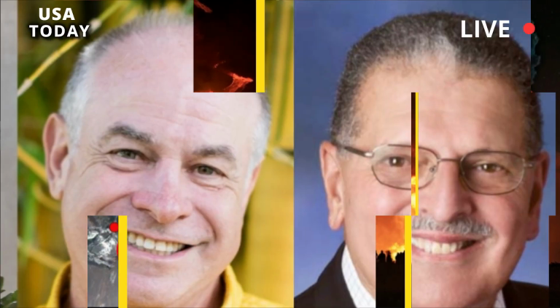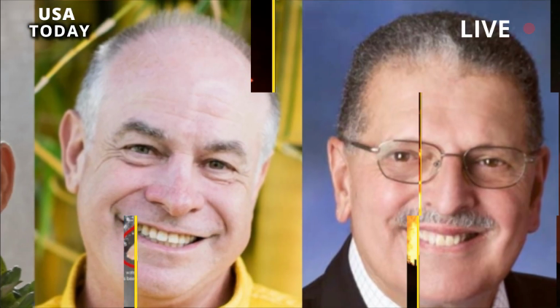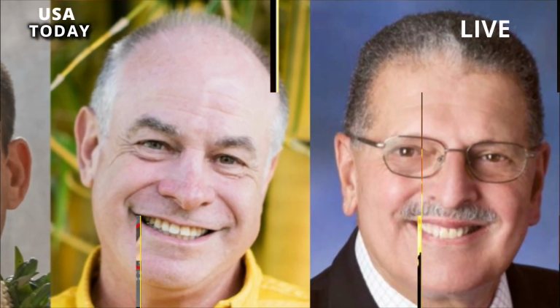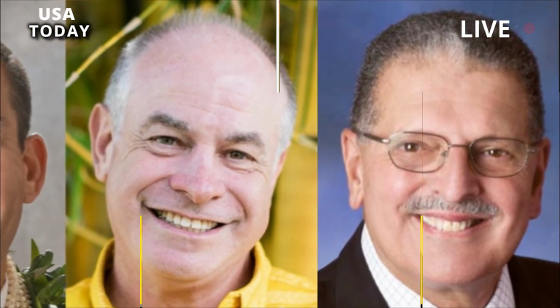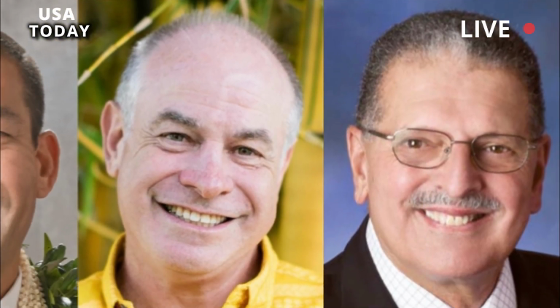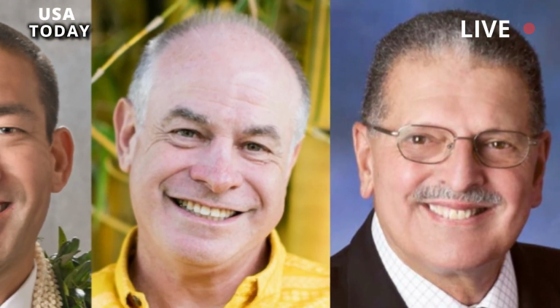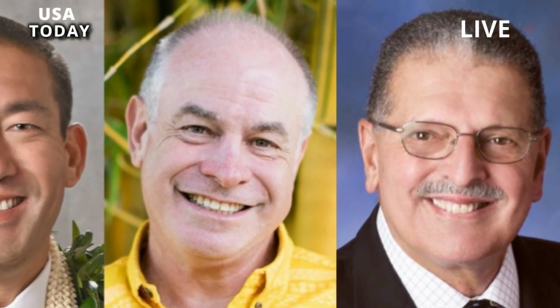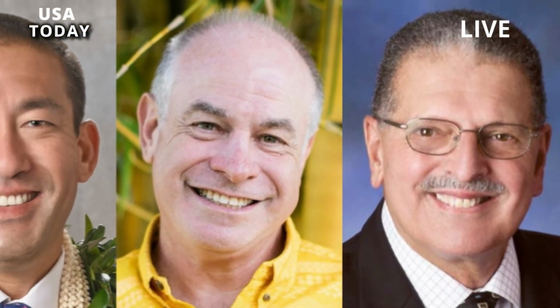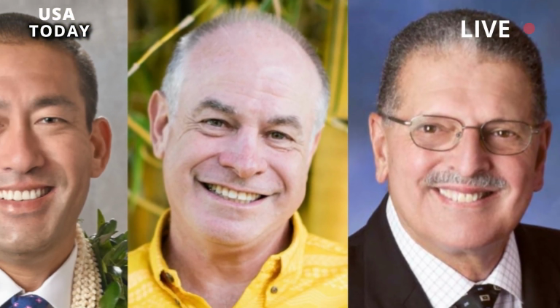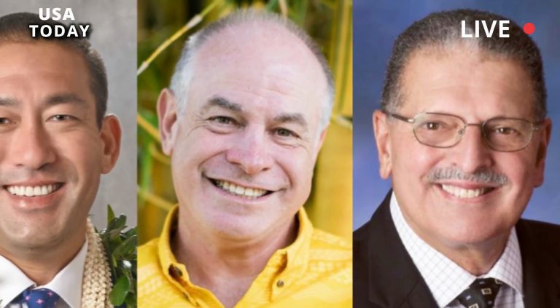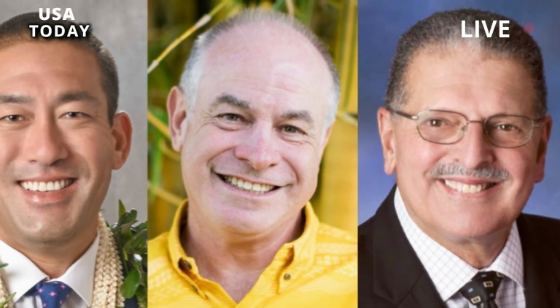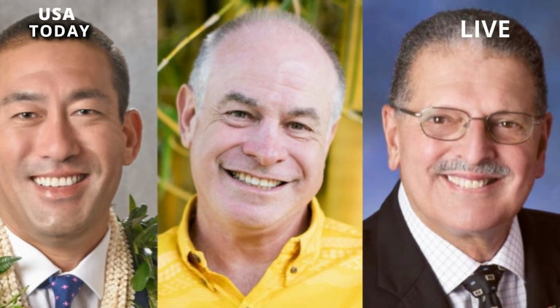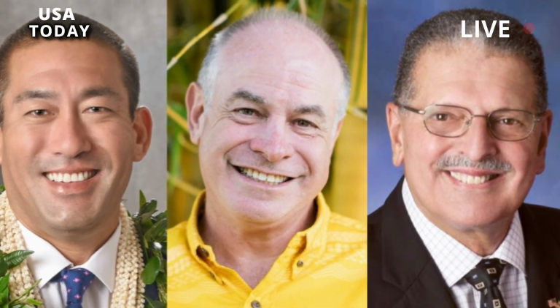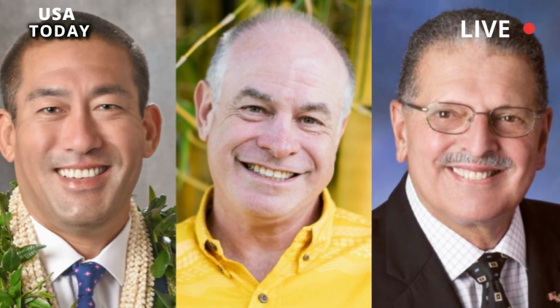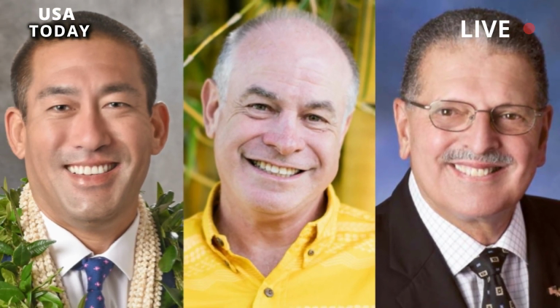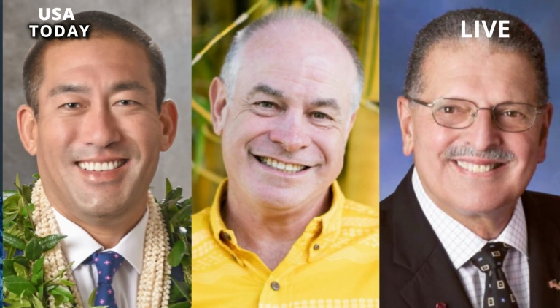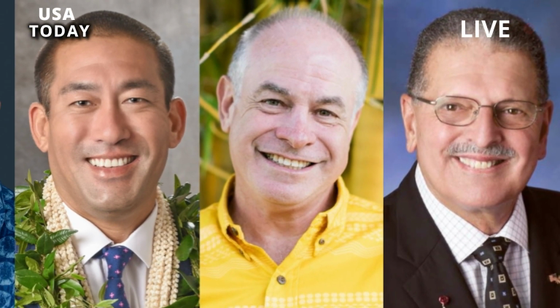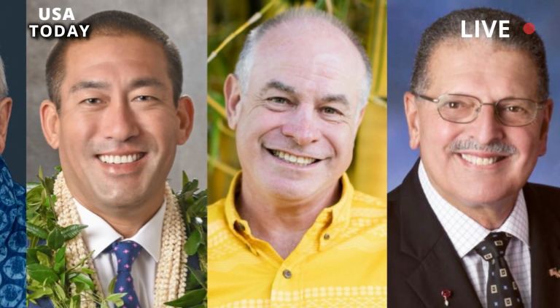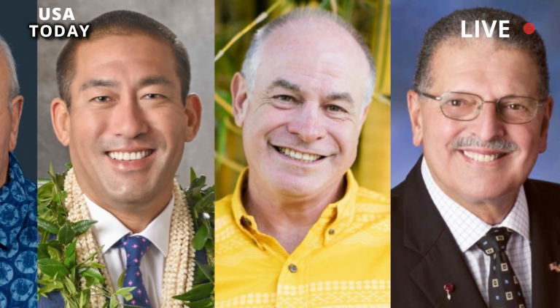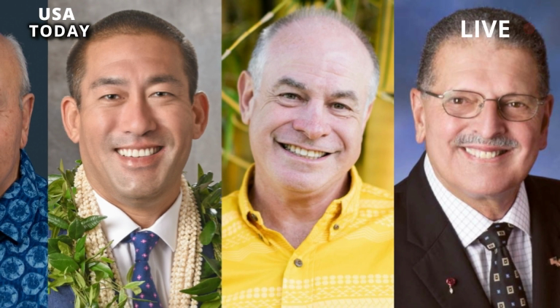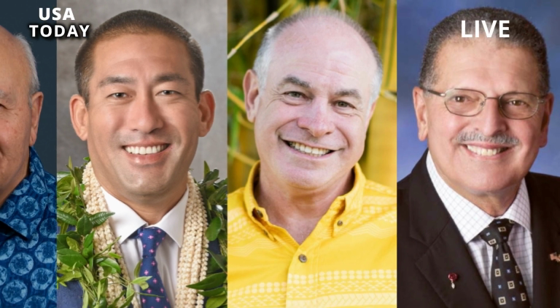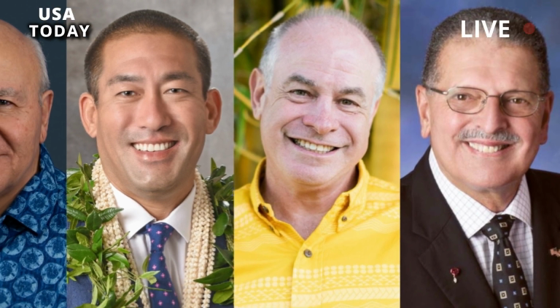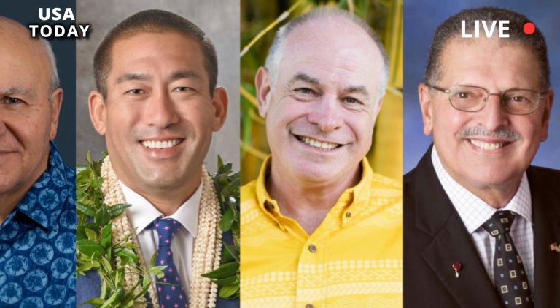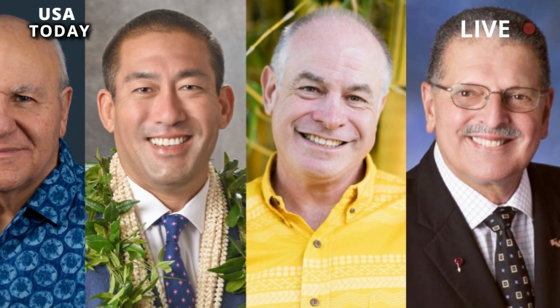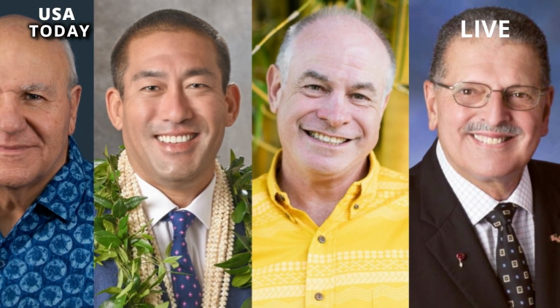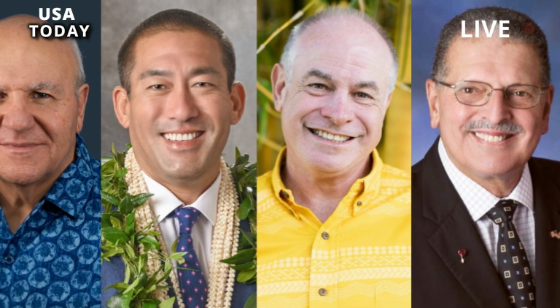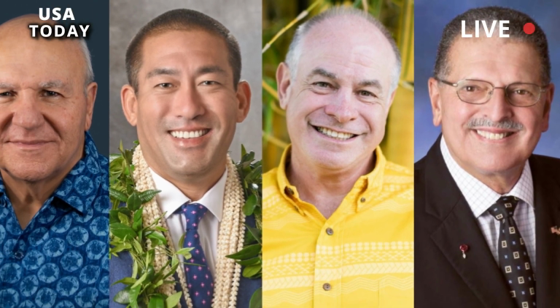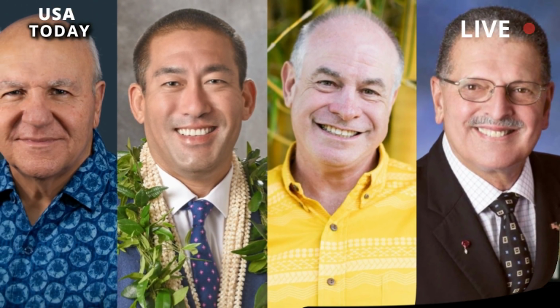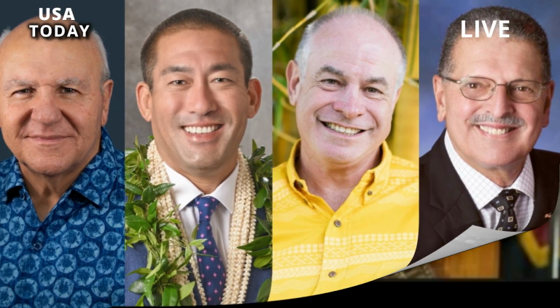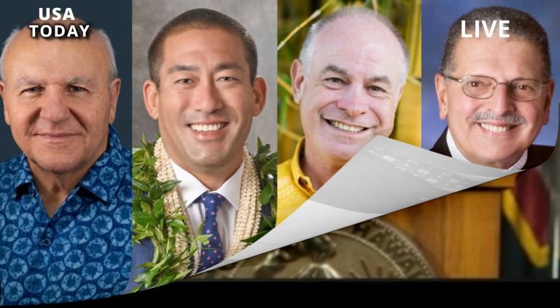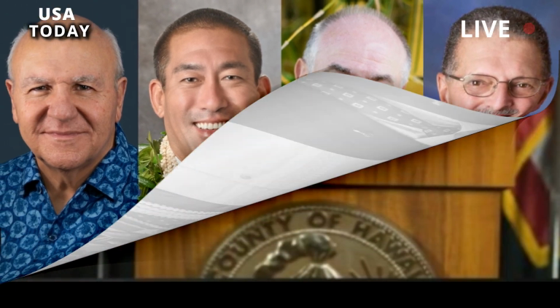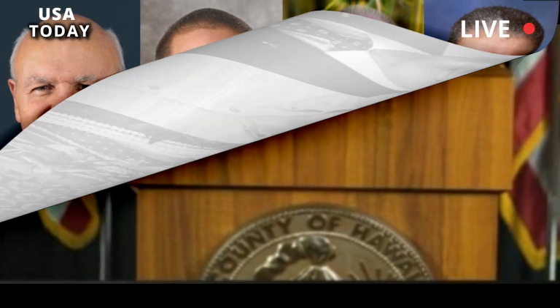That convinced Big Island Mayor Mitch Roth. We feel pretty good about where it is right now, he said Friday.